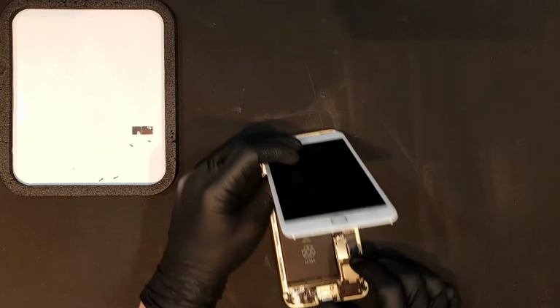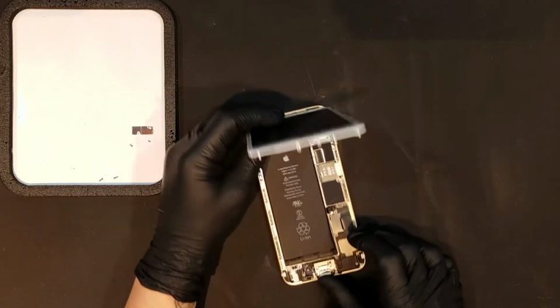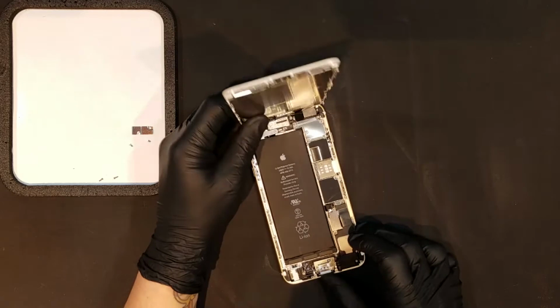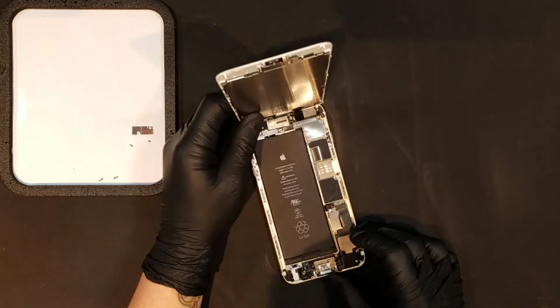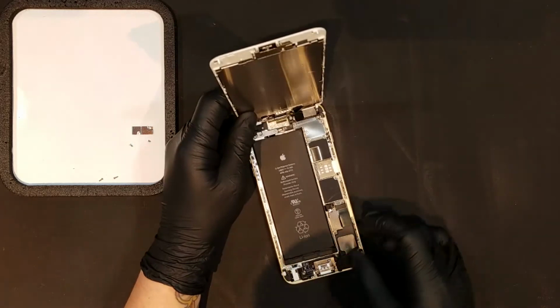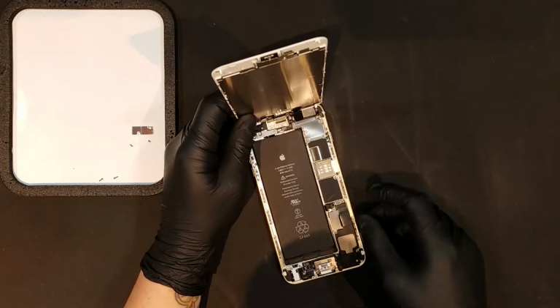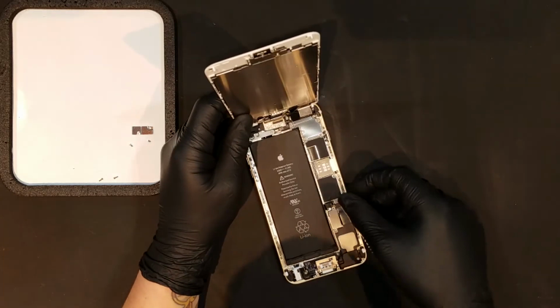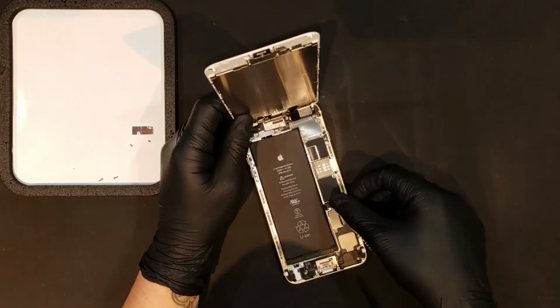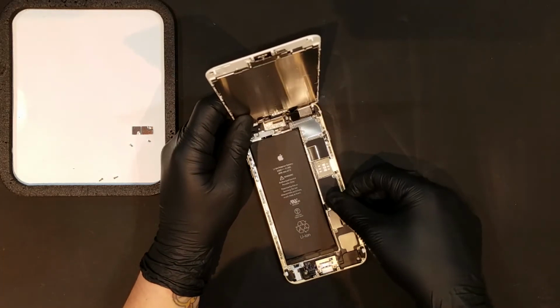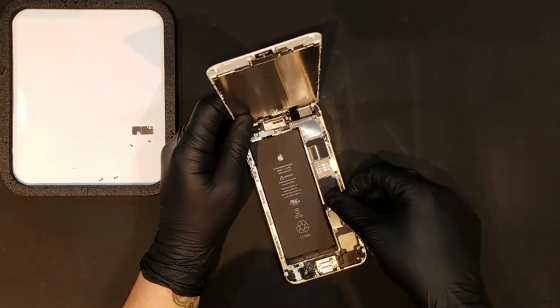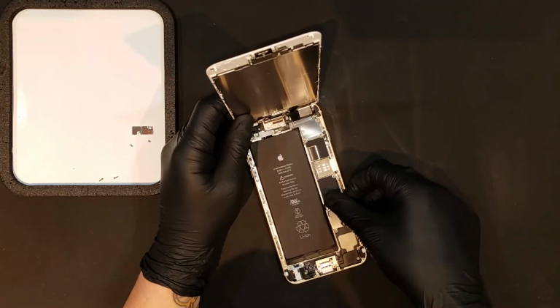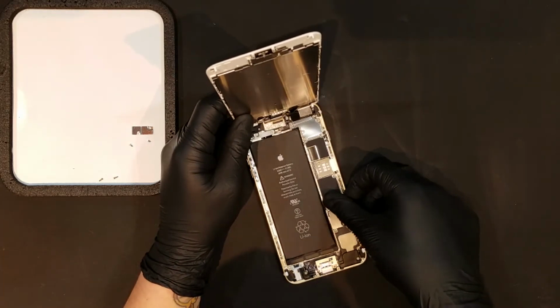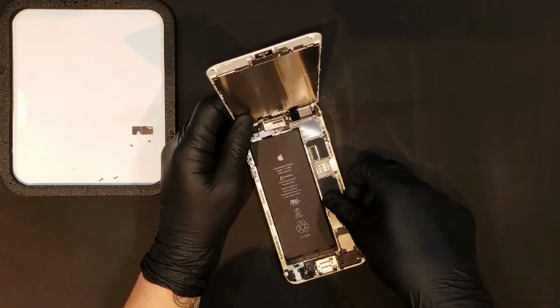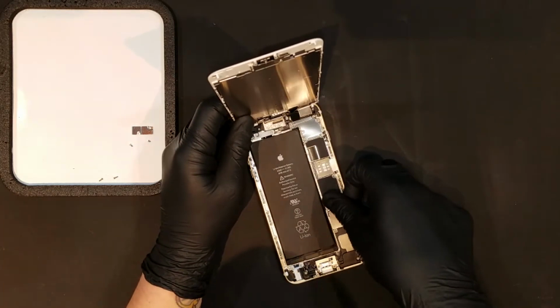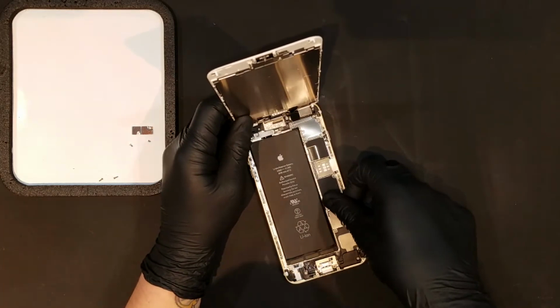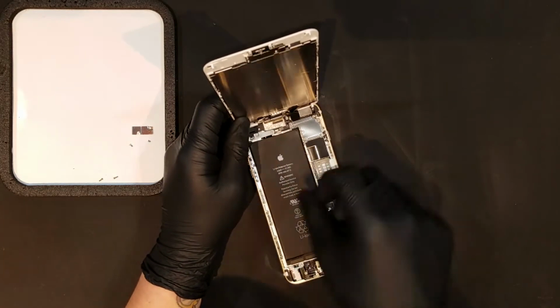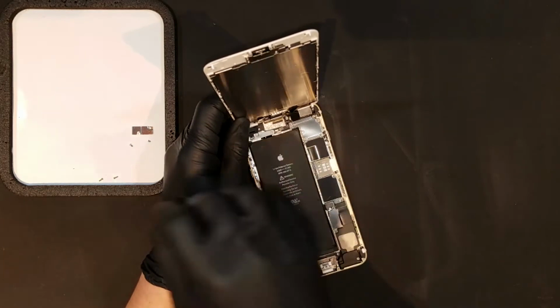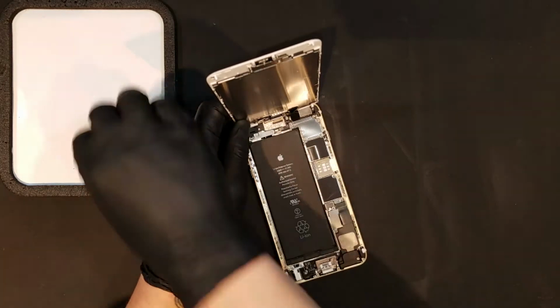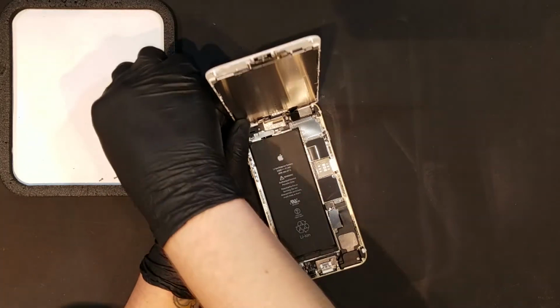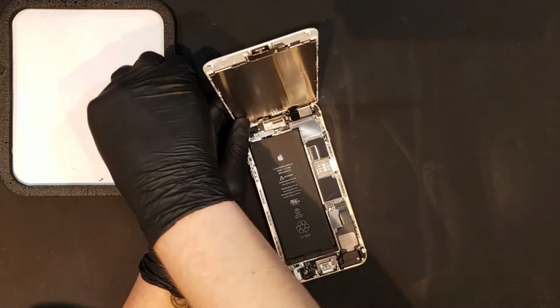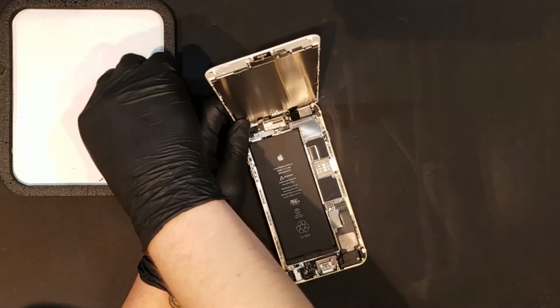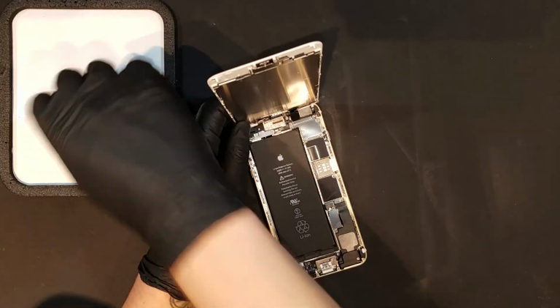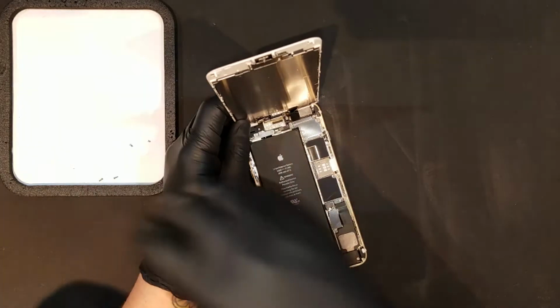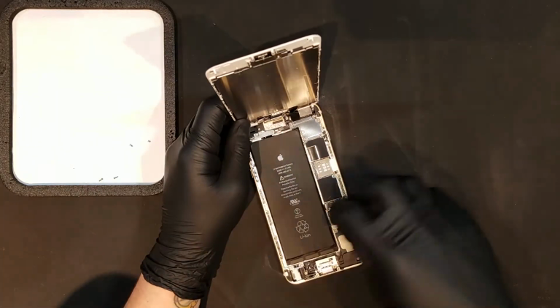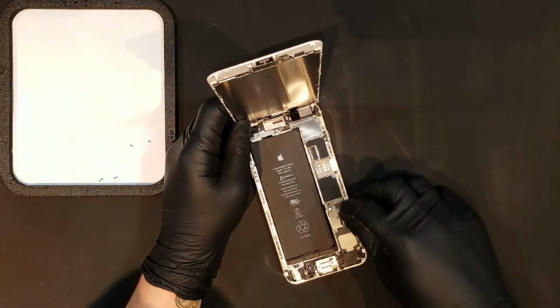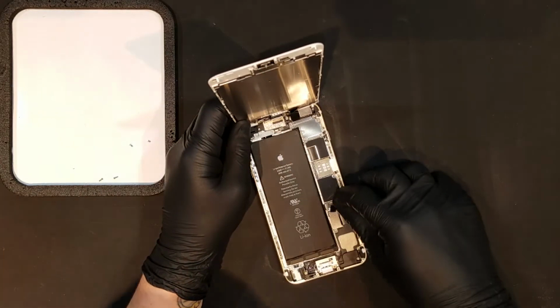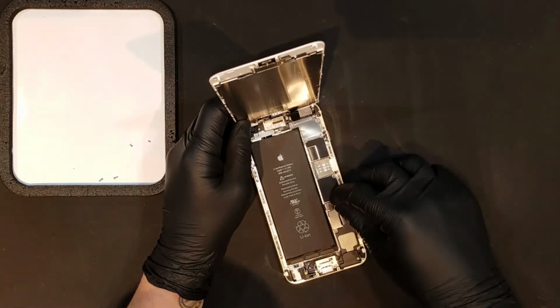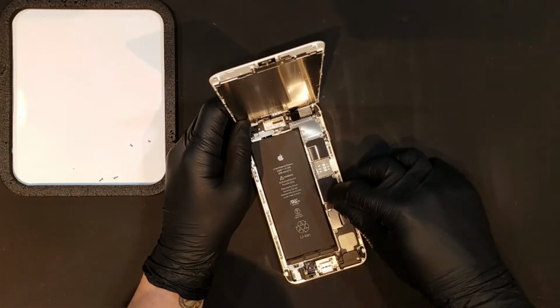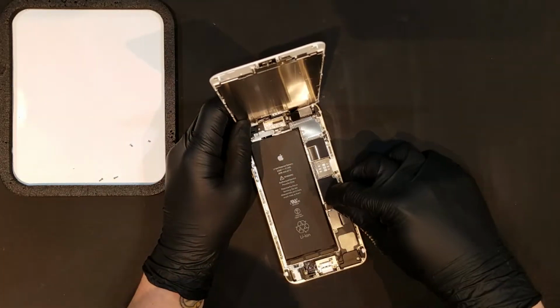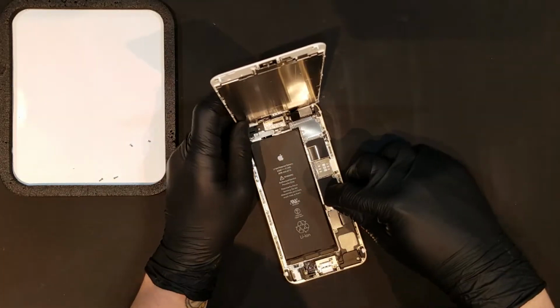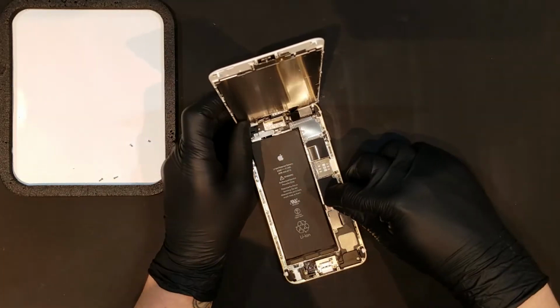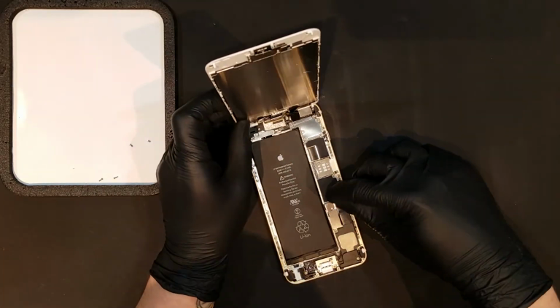The battery can now be clipped back in and the two Phillips screws and plate that secure it in can be replaced as well.